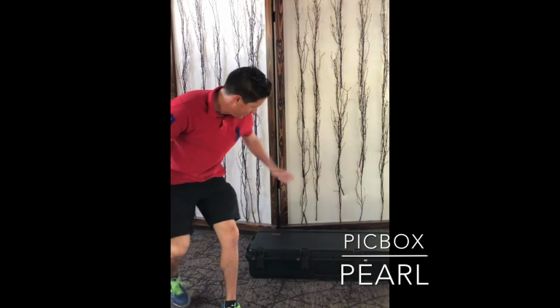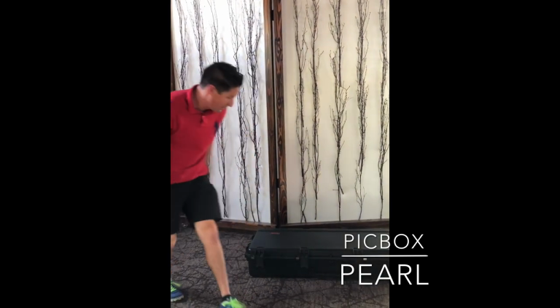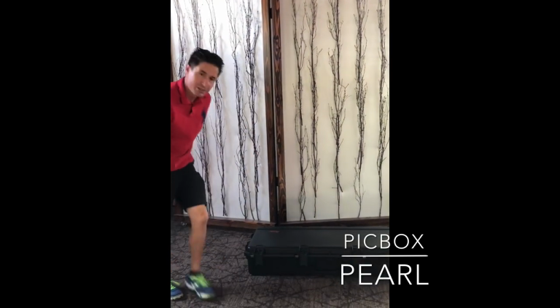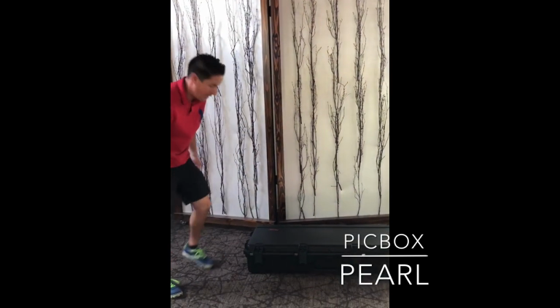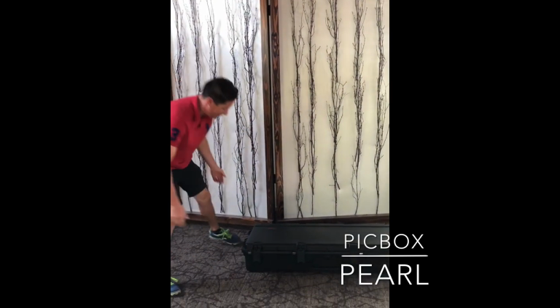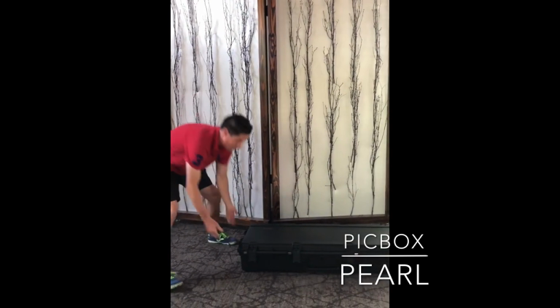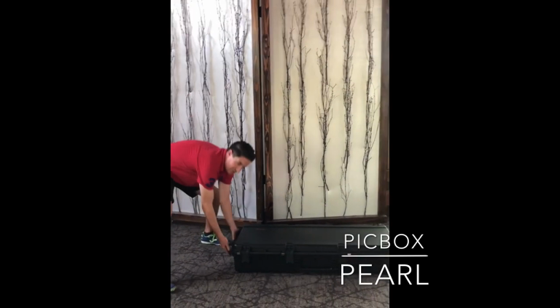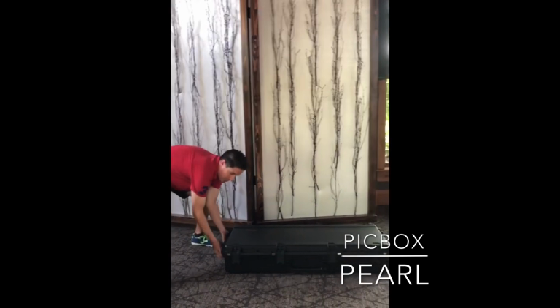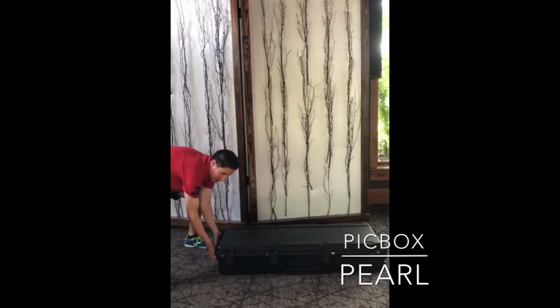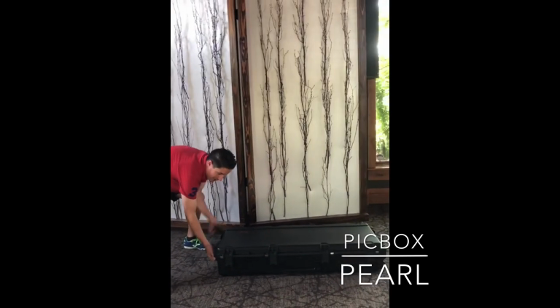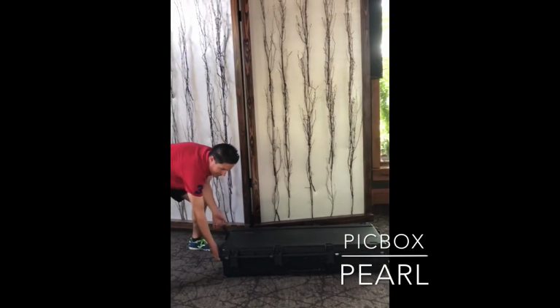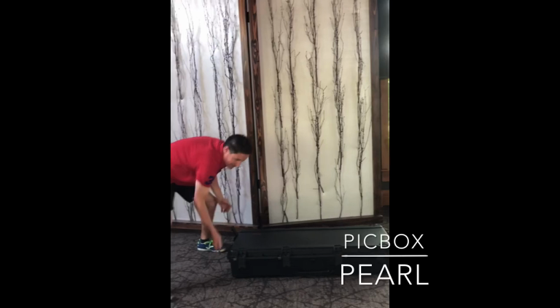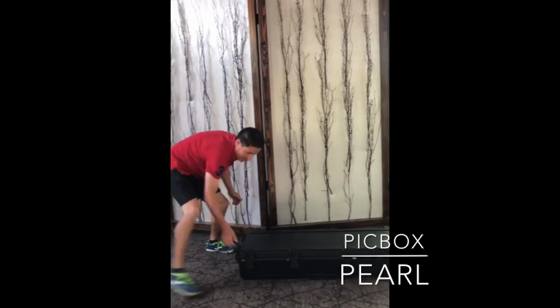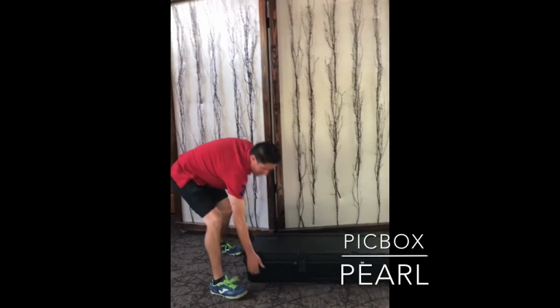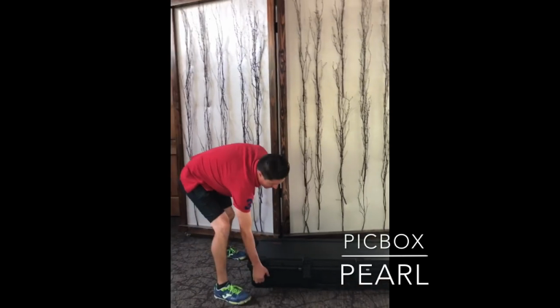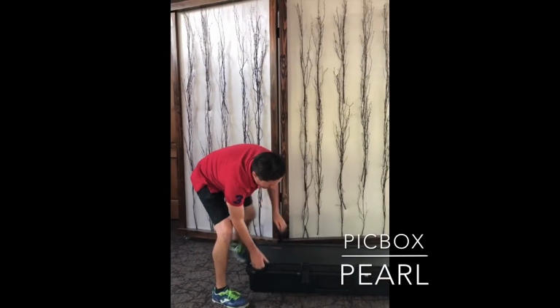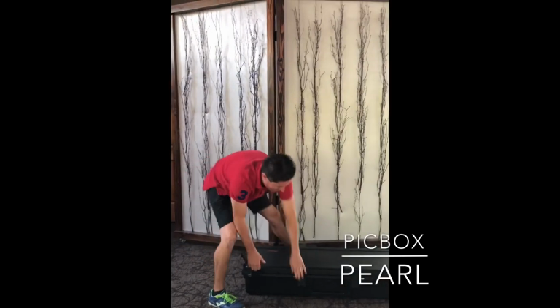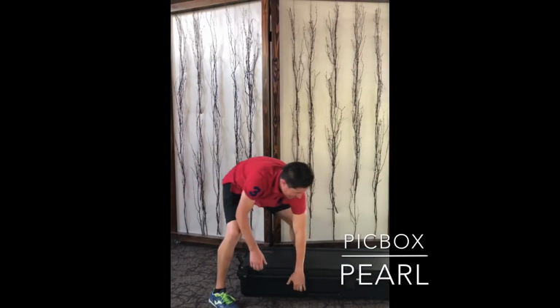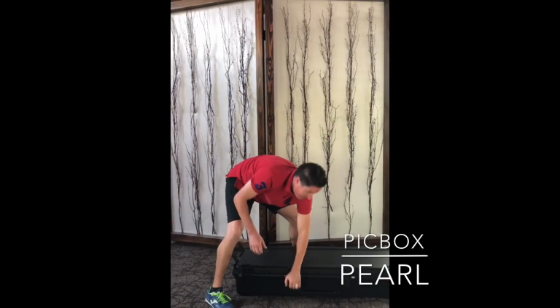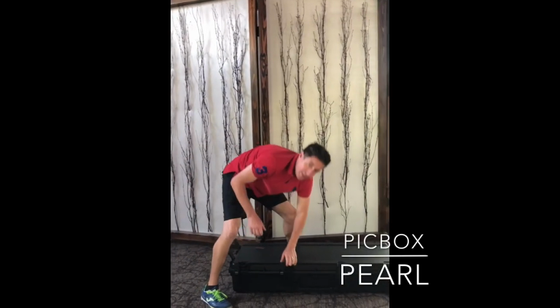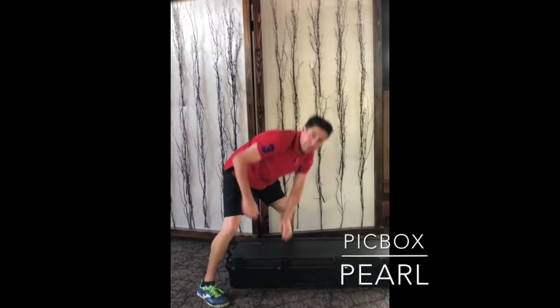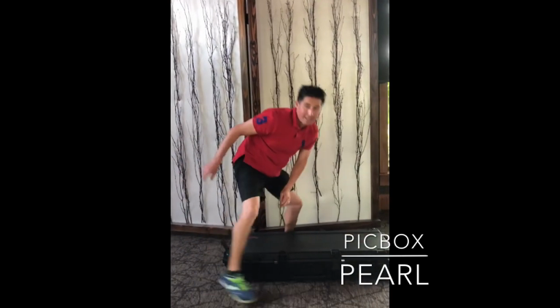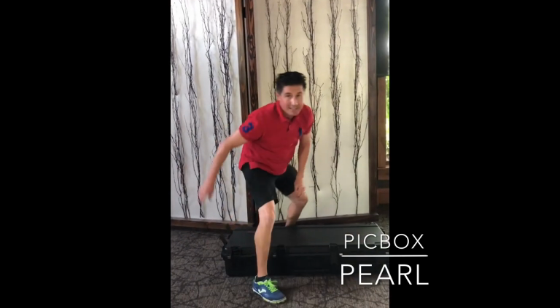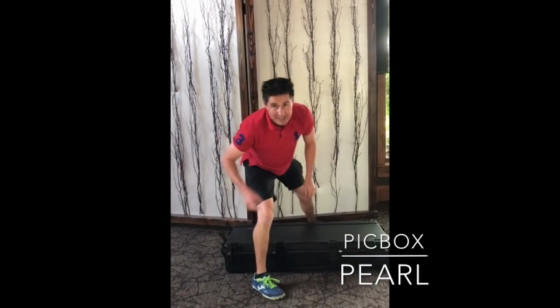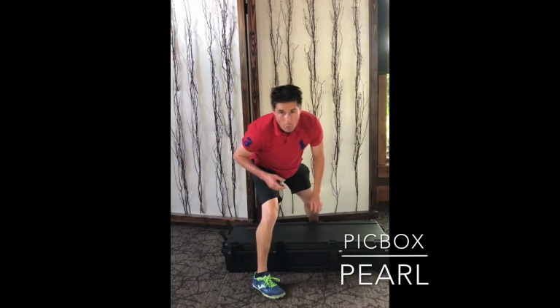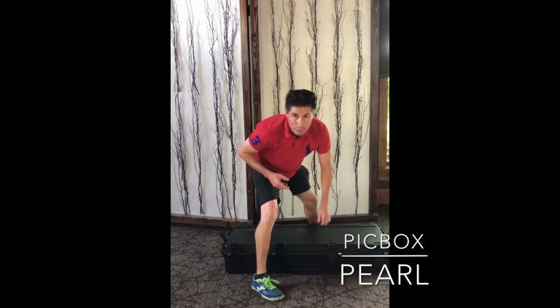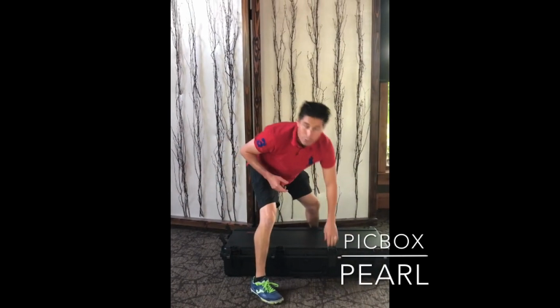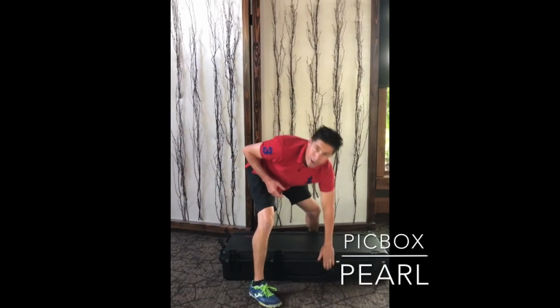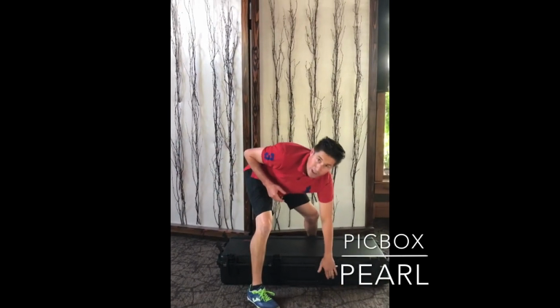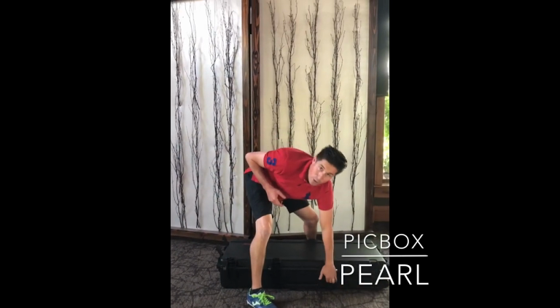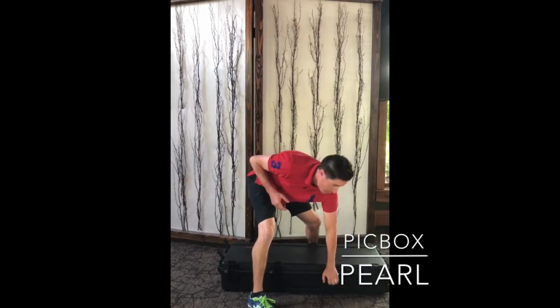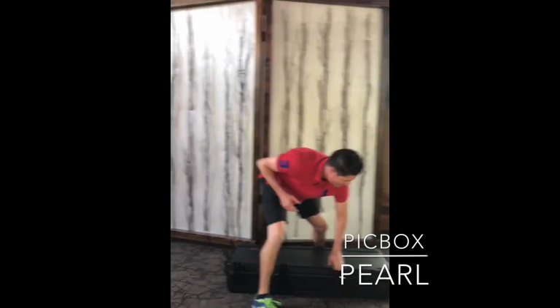So here's the case. Real simple when you get to the event, just unlock it. This case is waterproof and can go on airplanes.